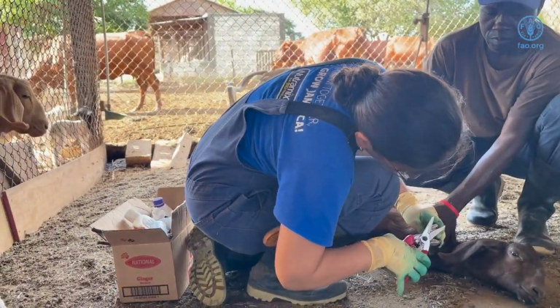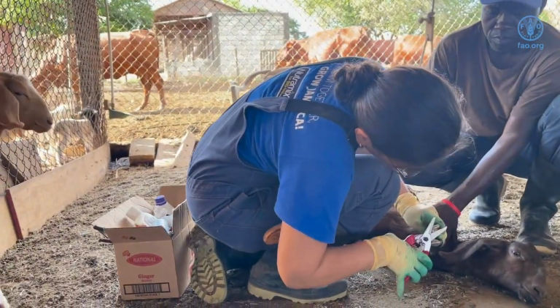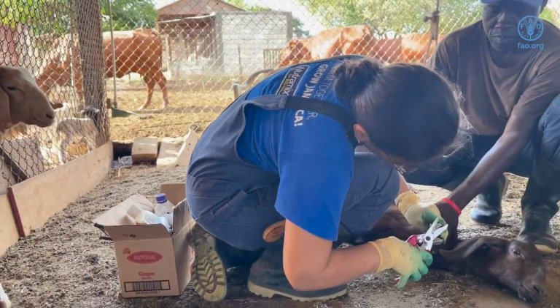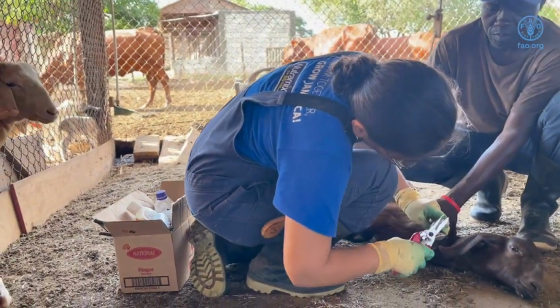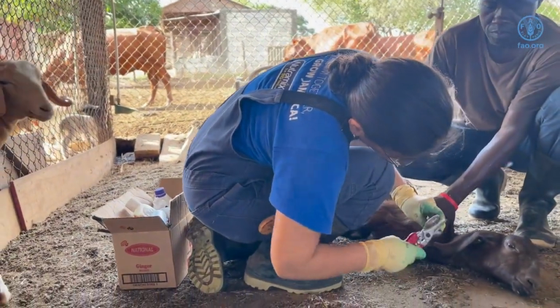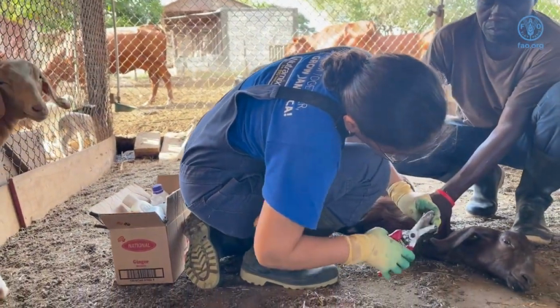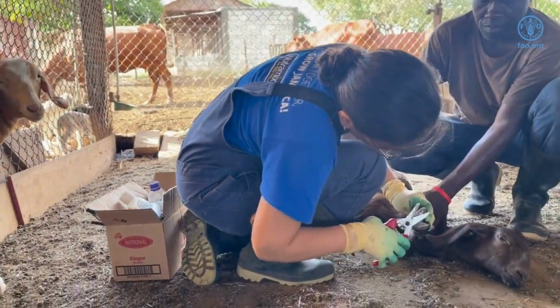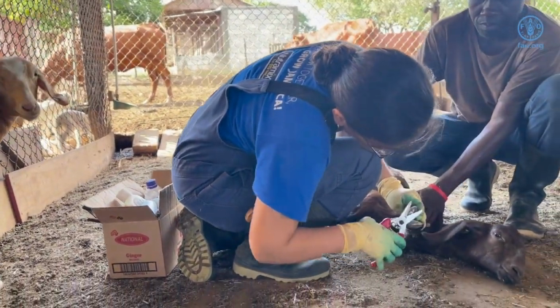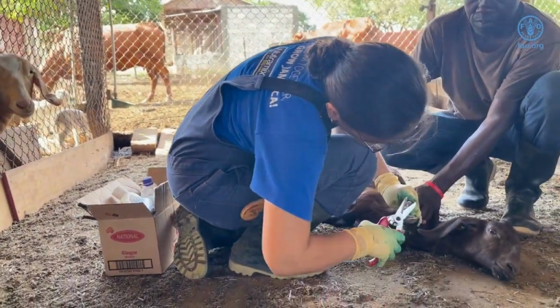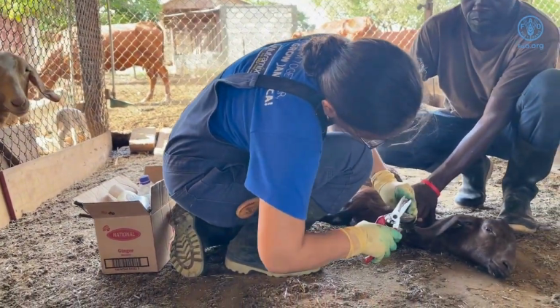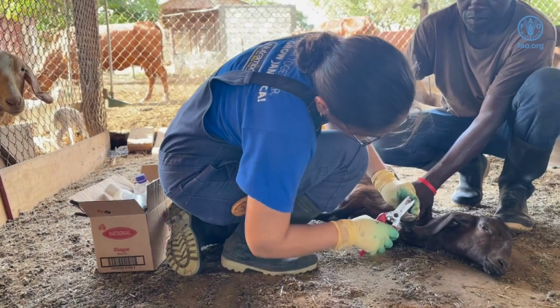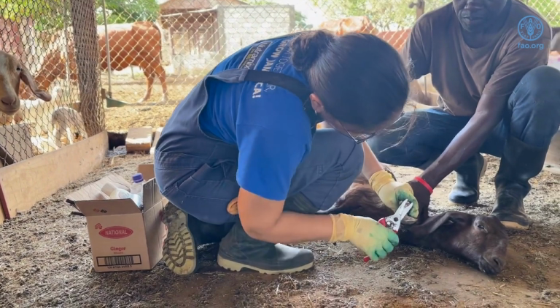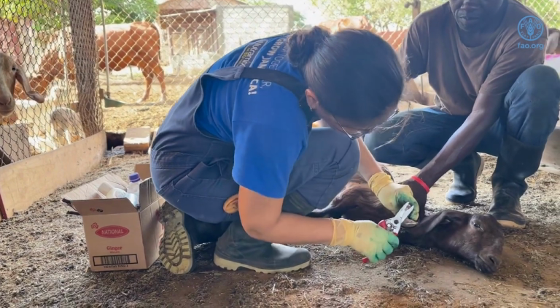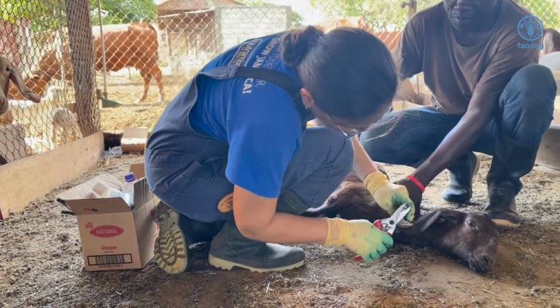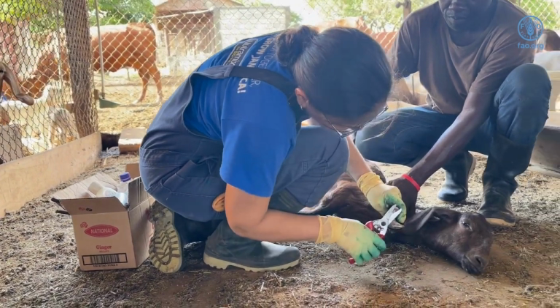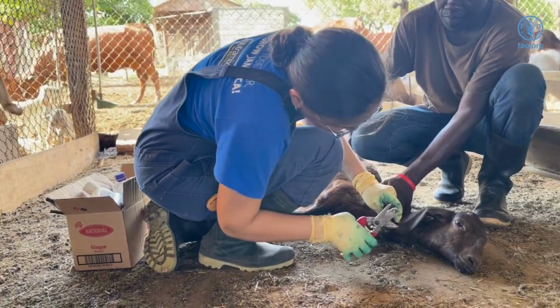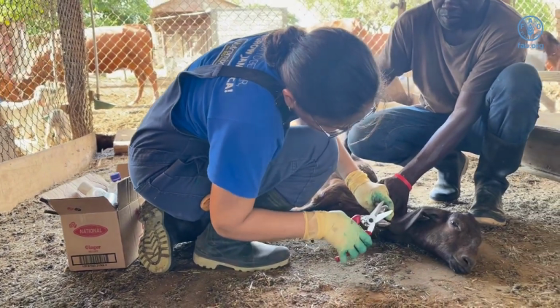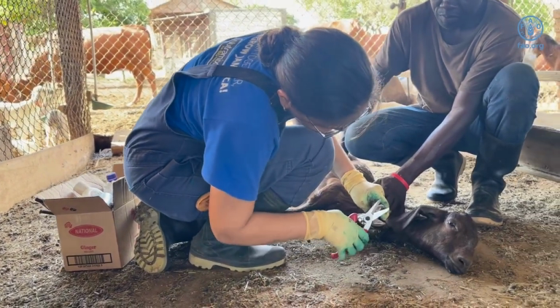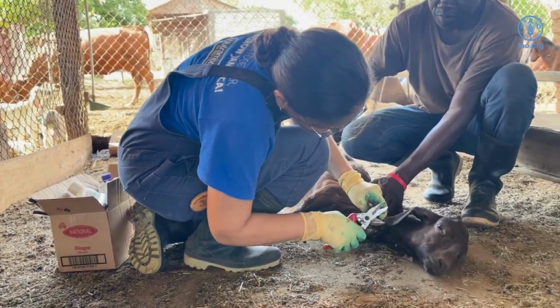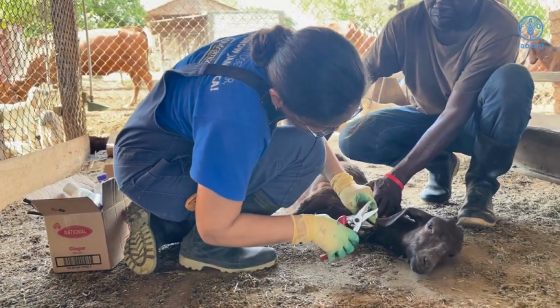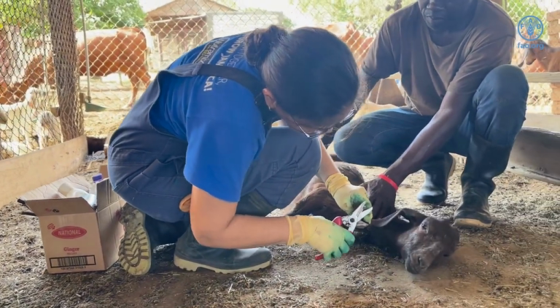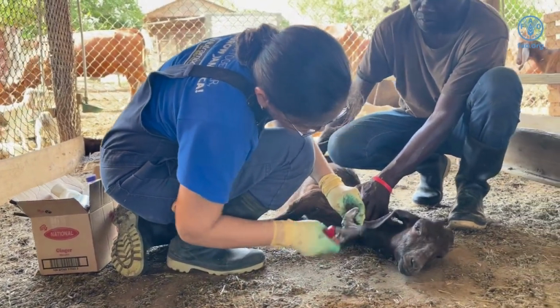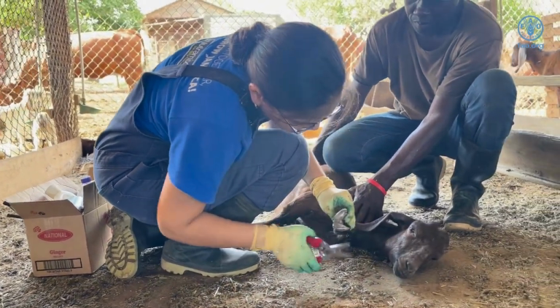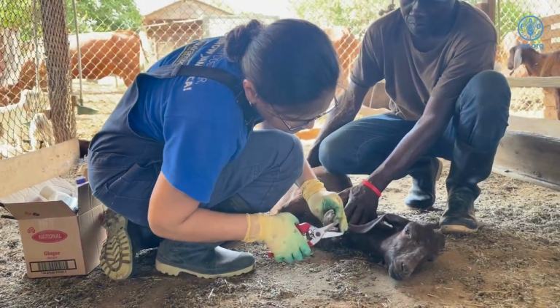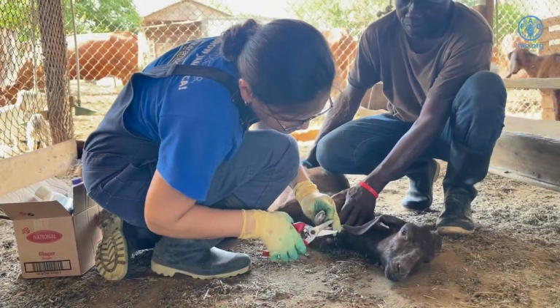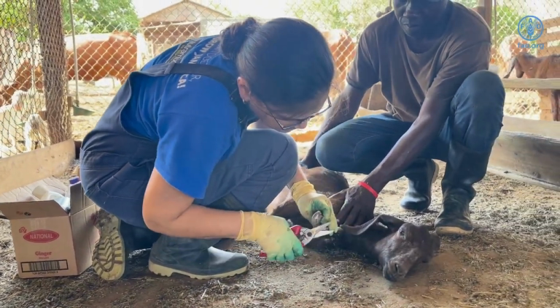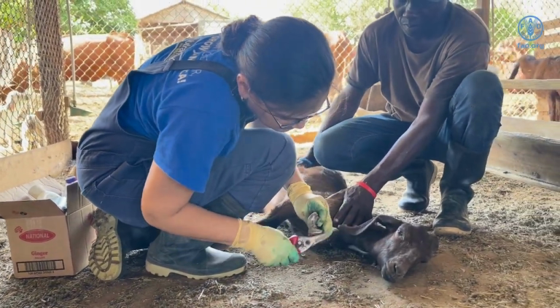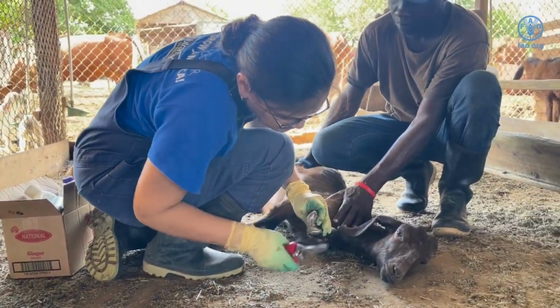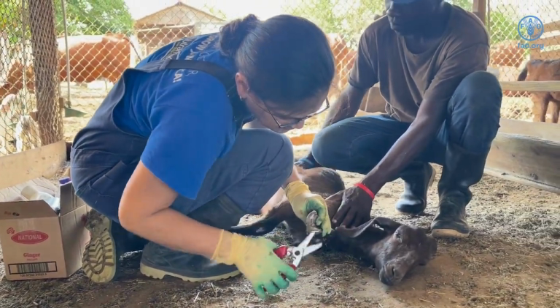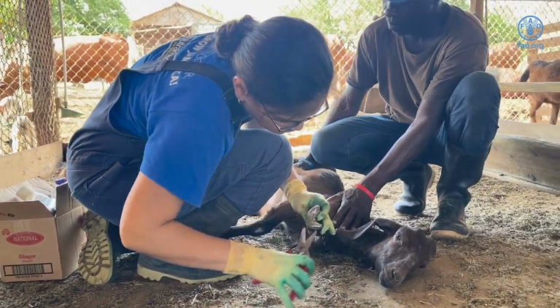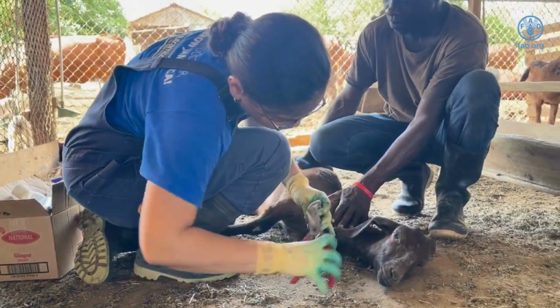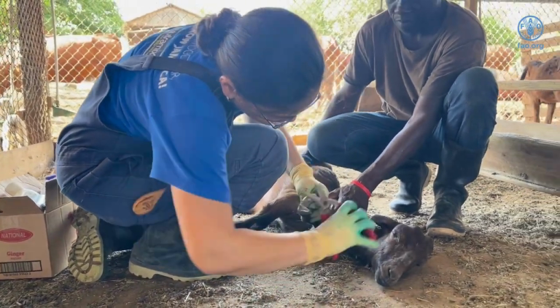All forehoofs should be trimmed on the animal with an aim of restoring normal gait and balance.